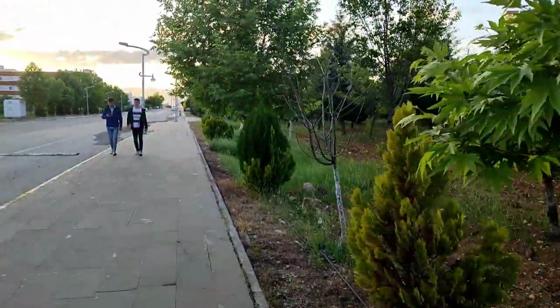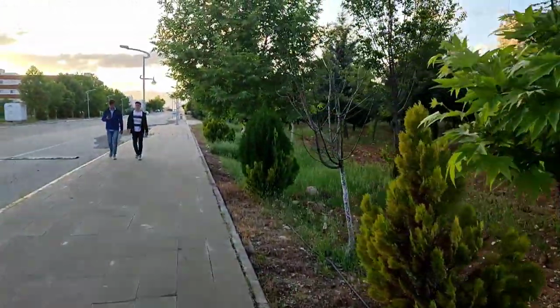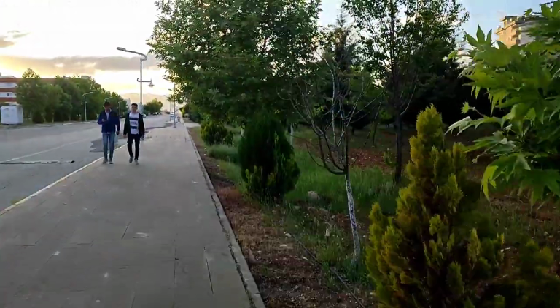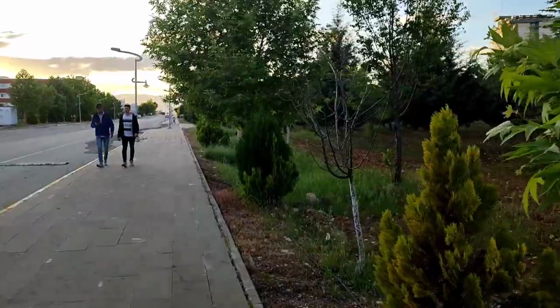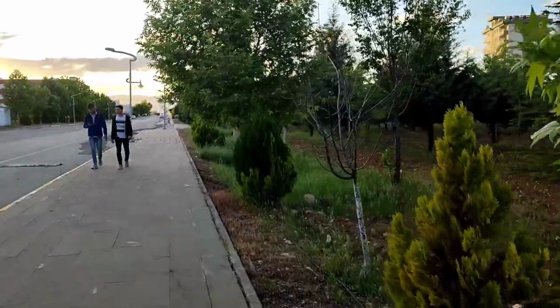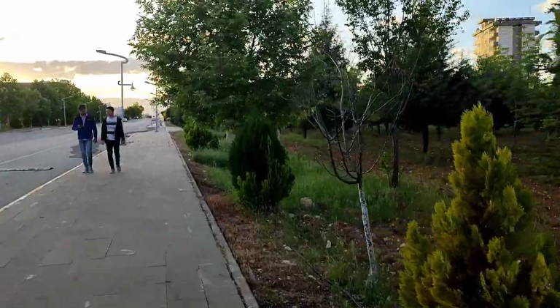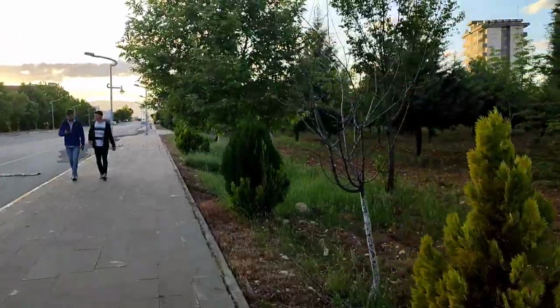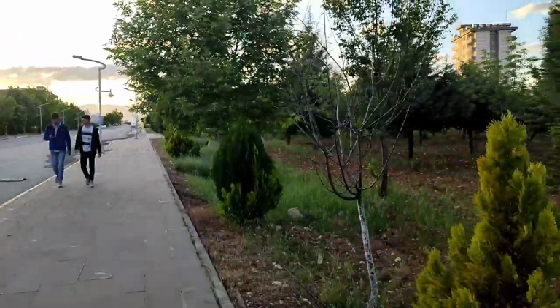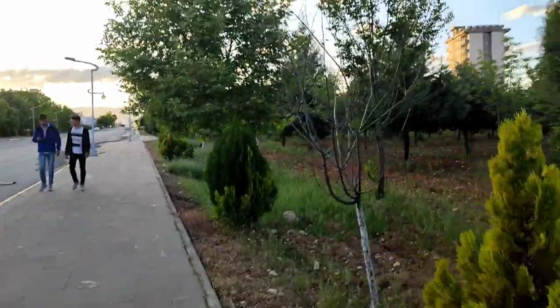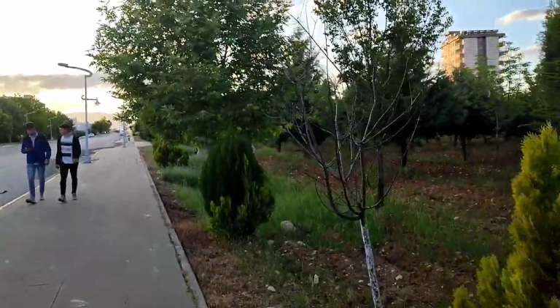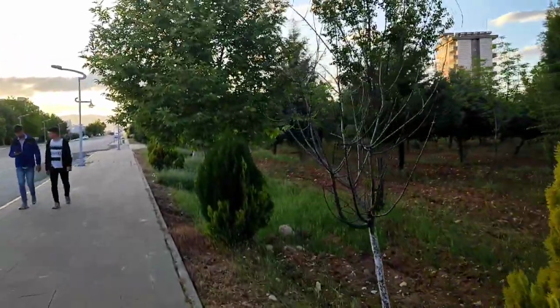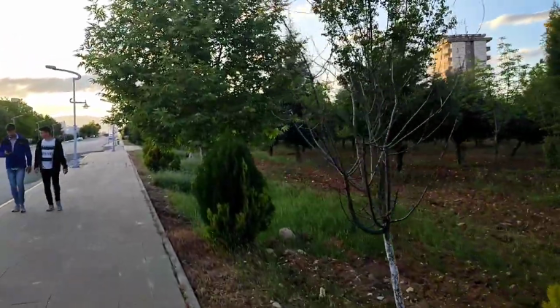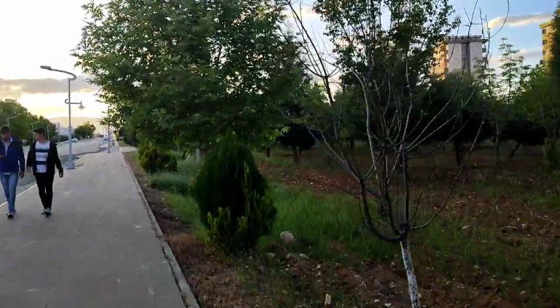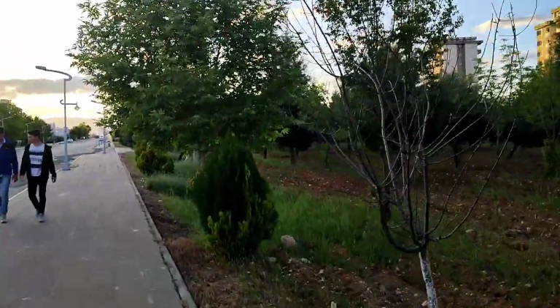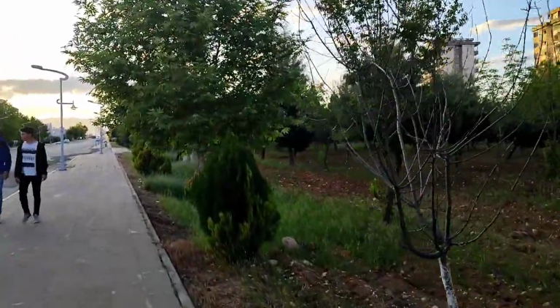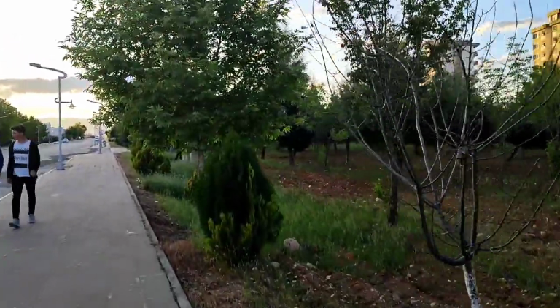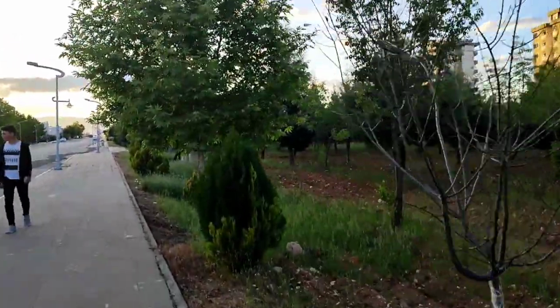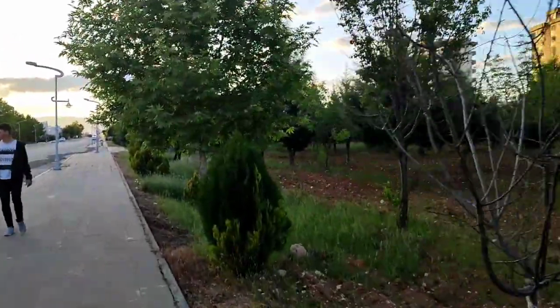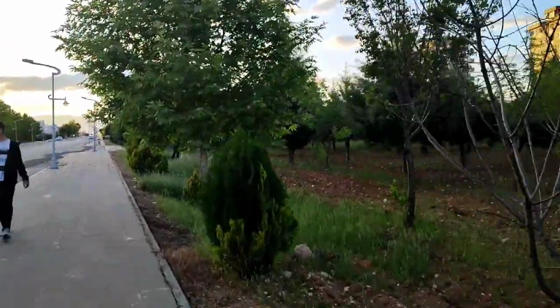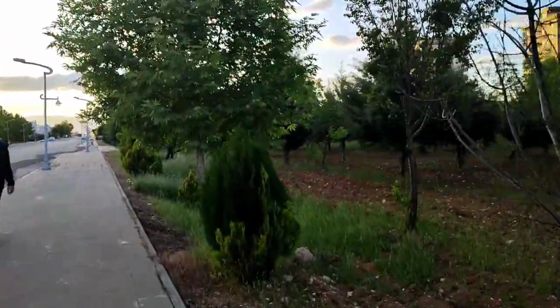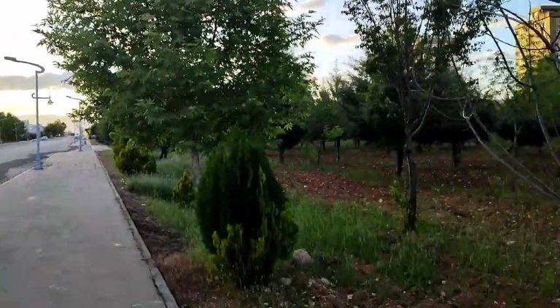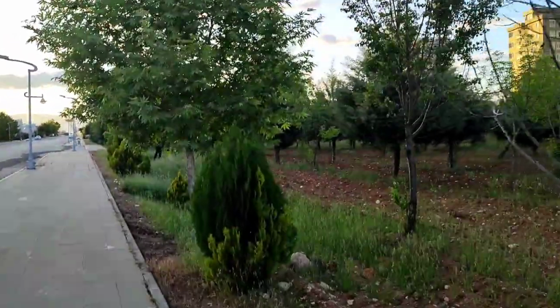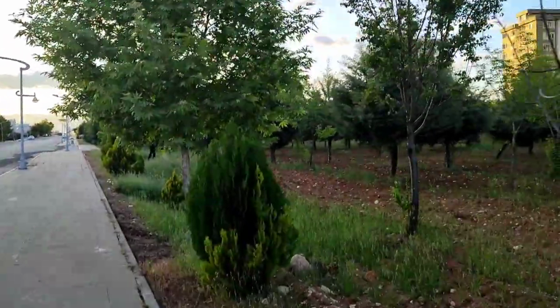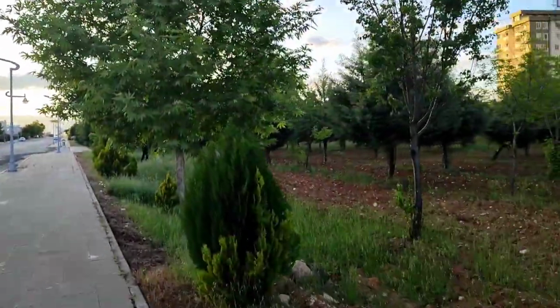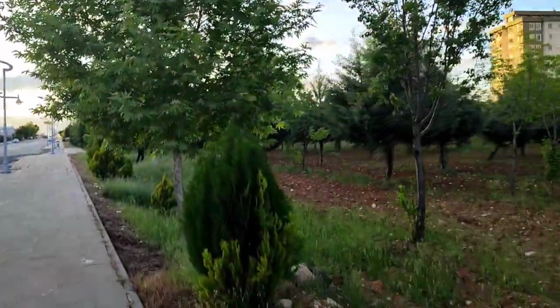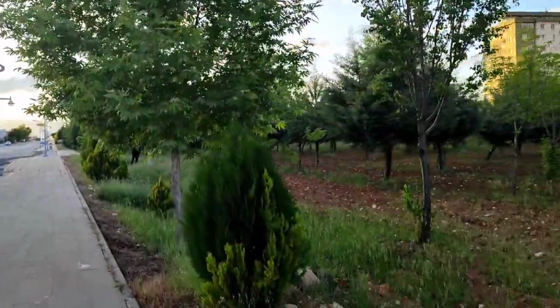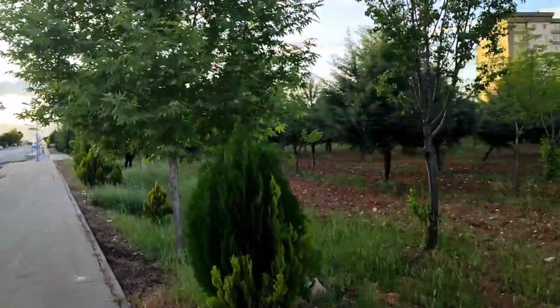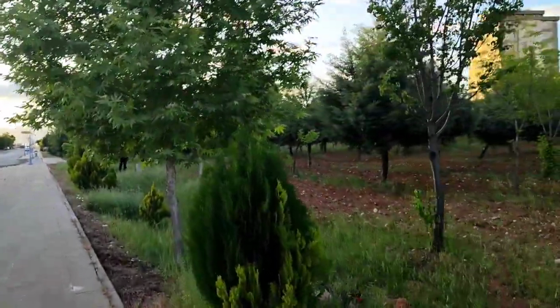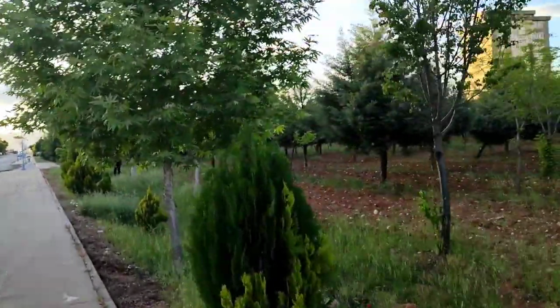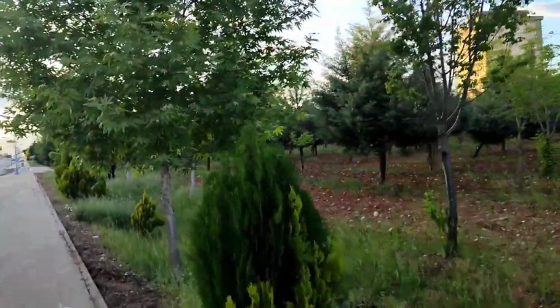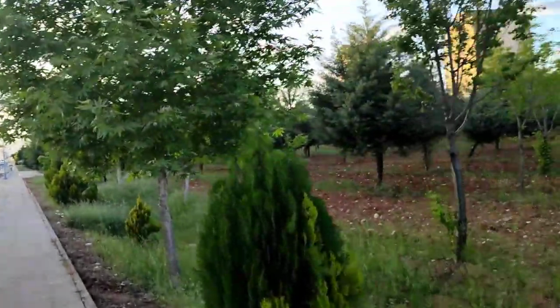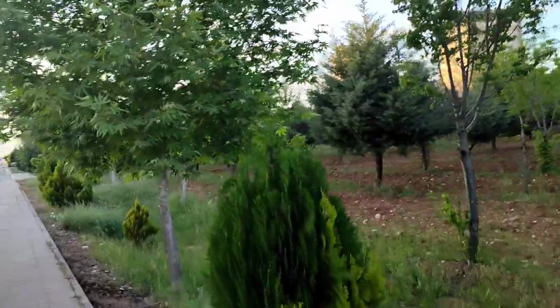This is a classic feature in Adyaman University, so this is a unique flora.